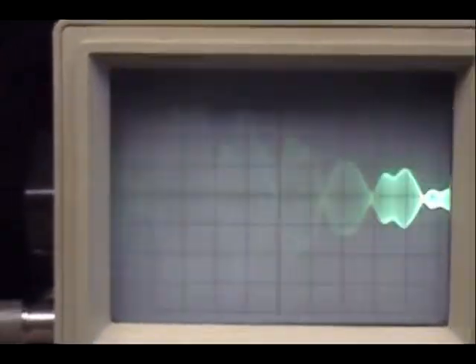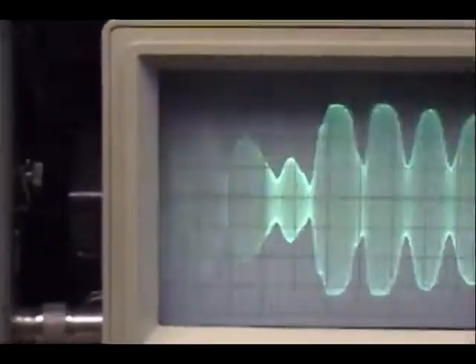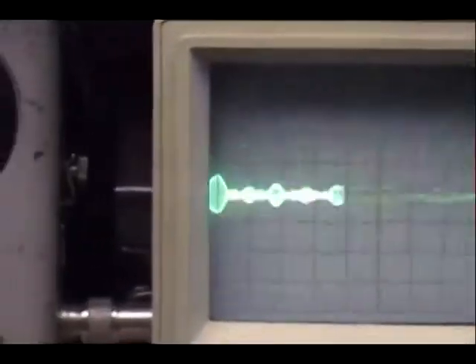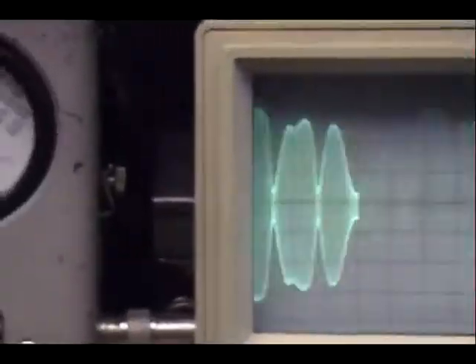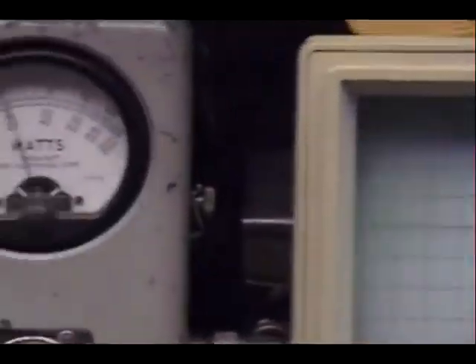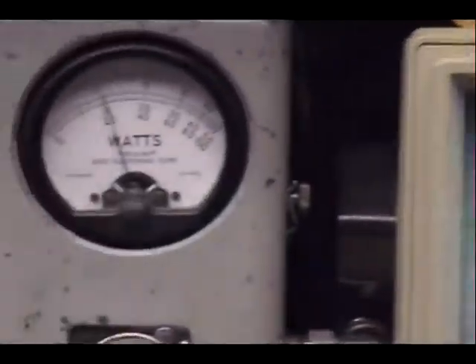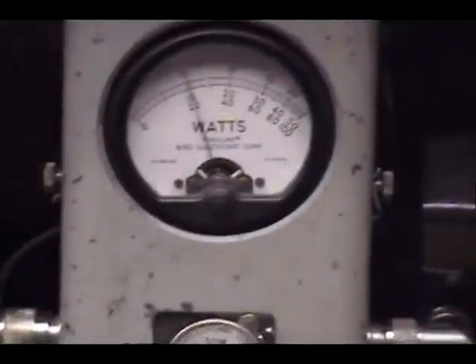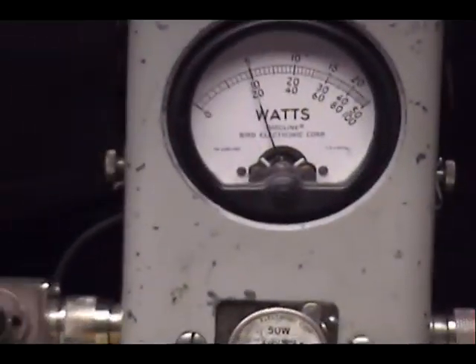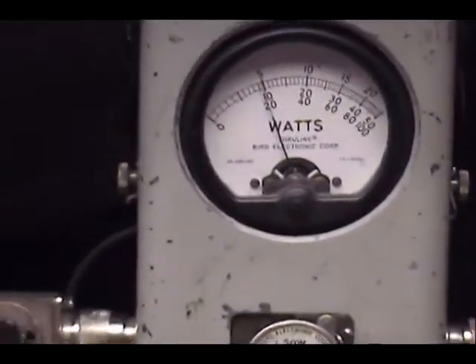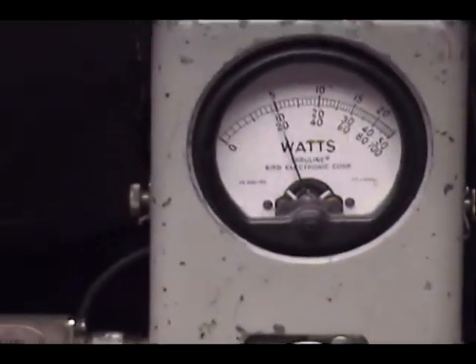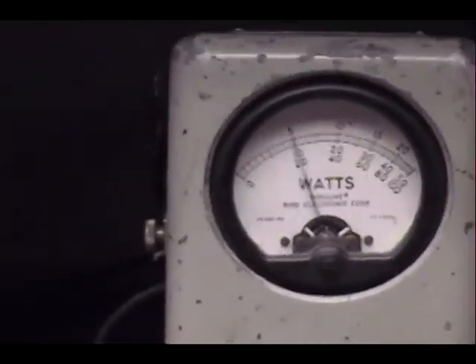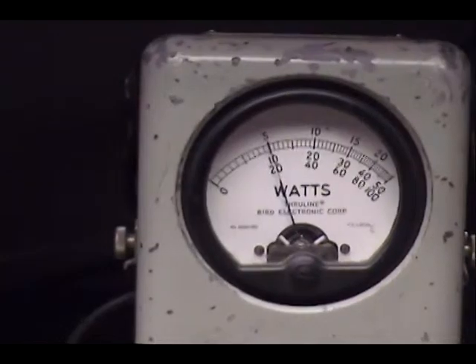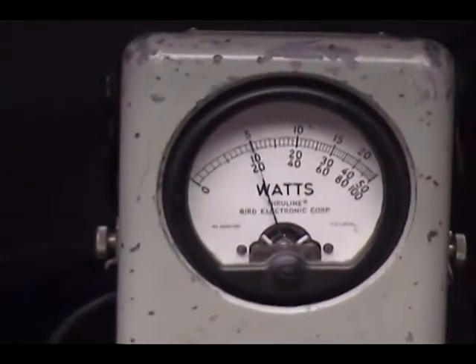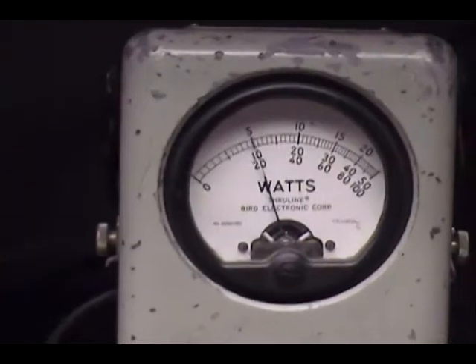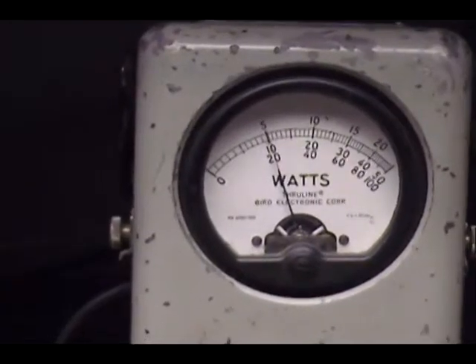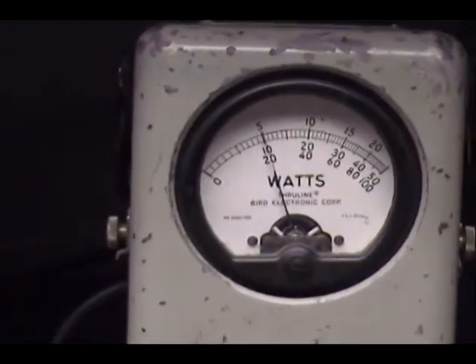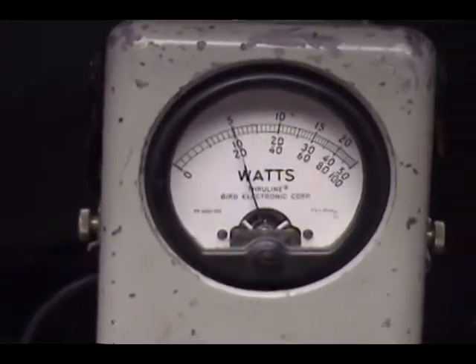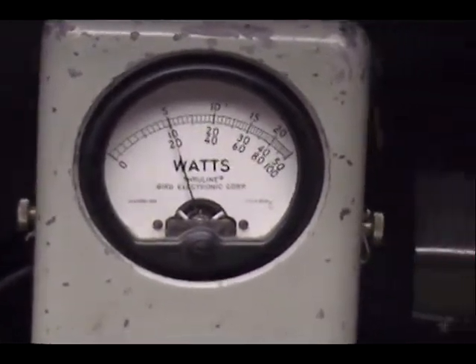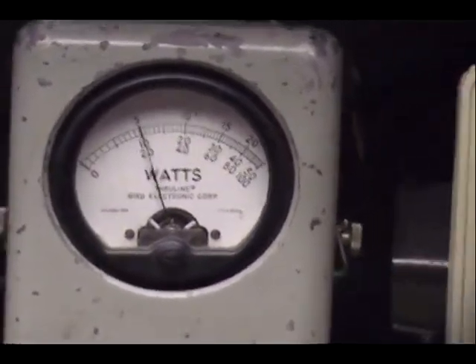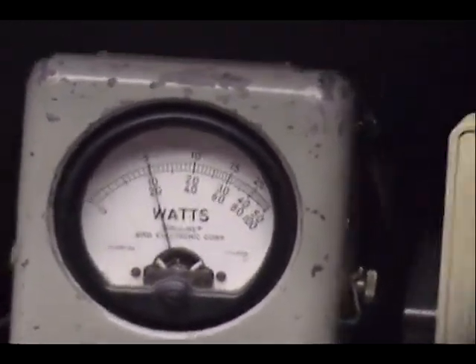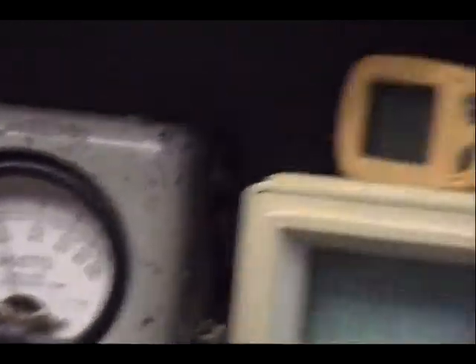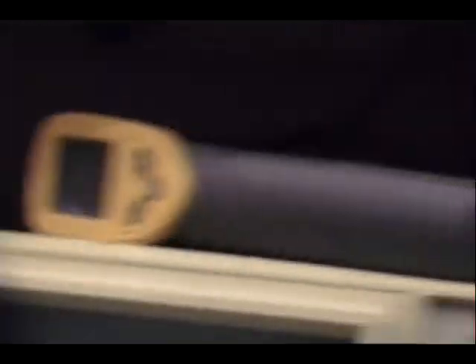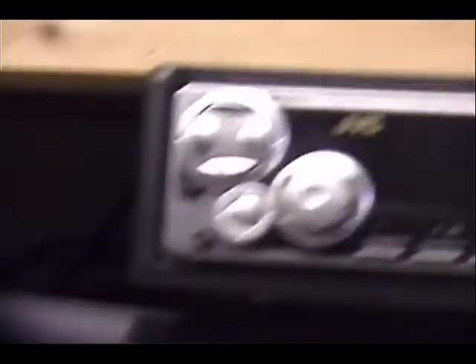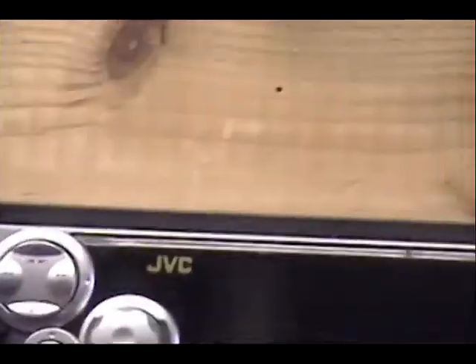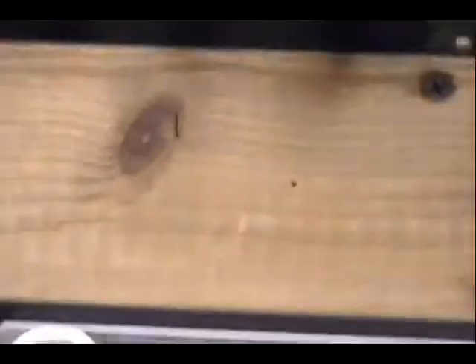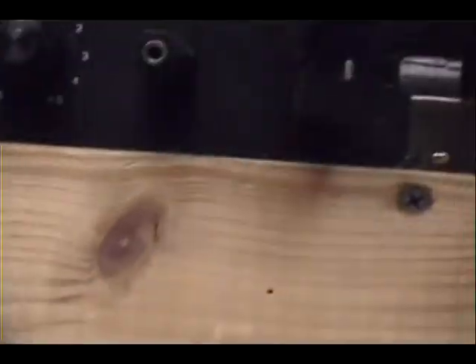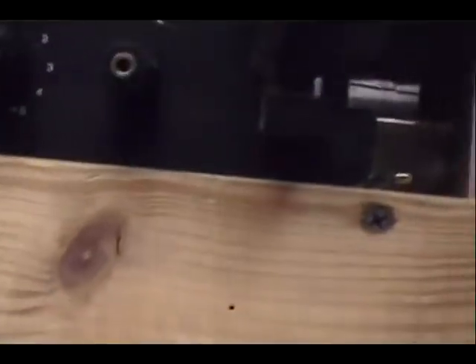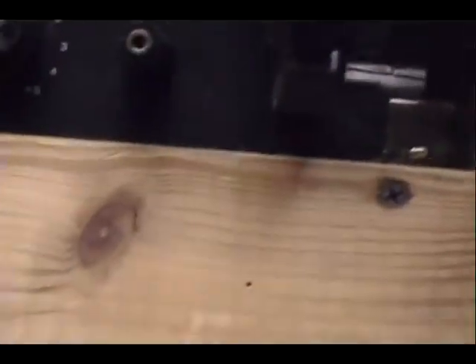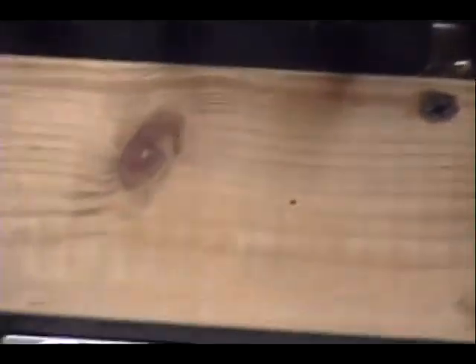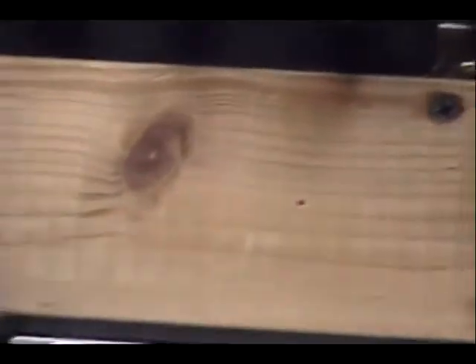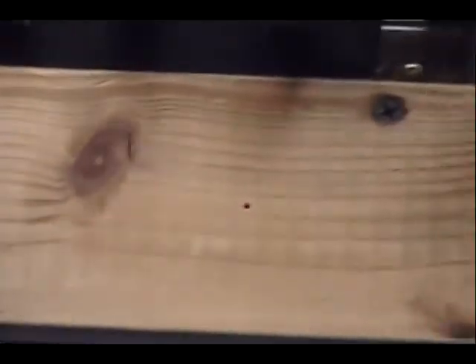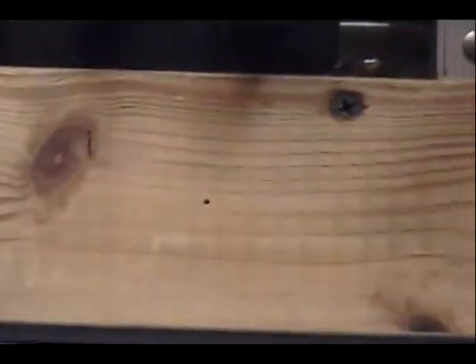Looks really good right there. About 10 watts or so.